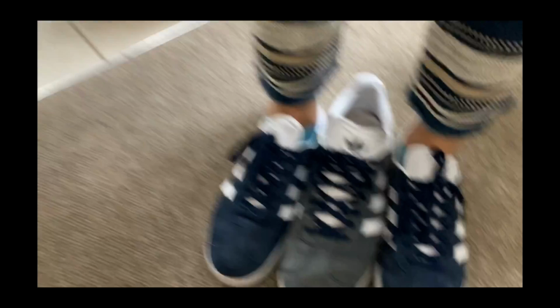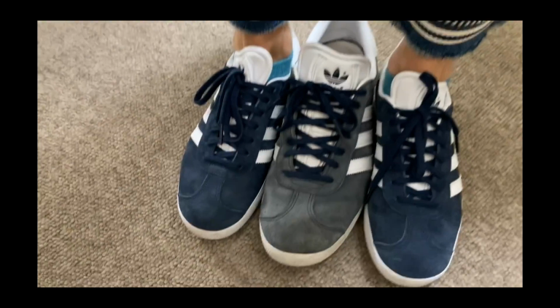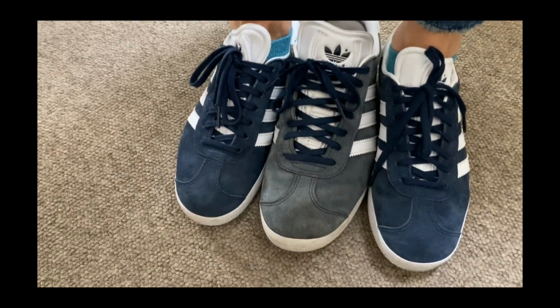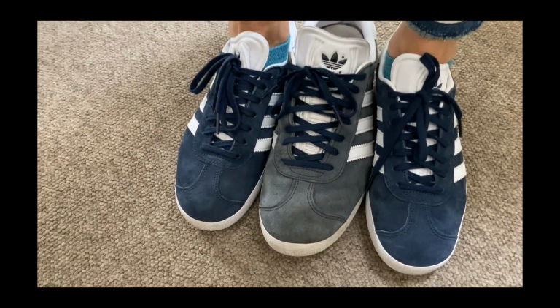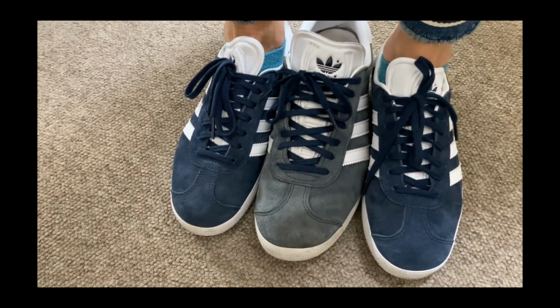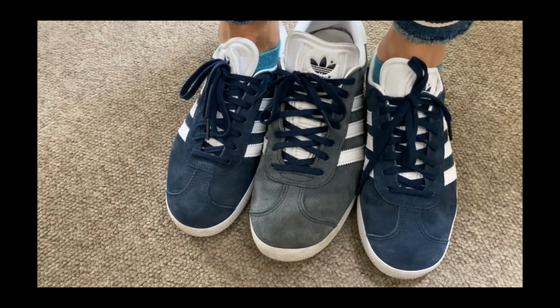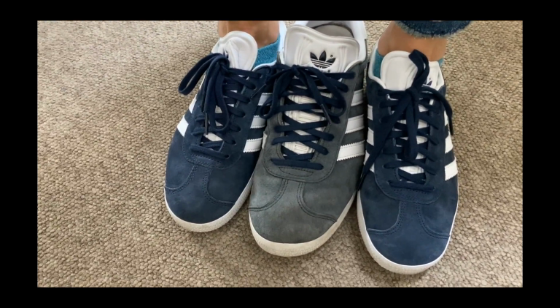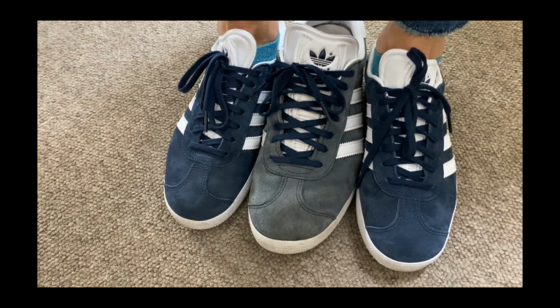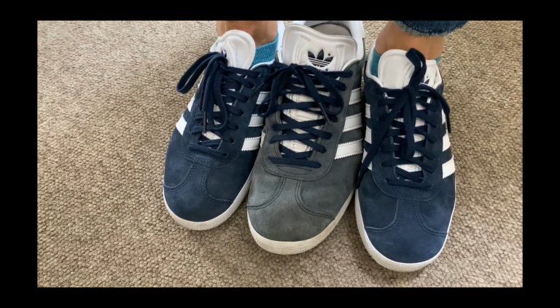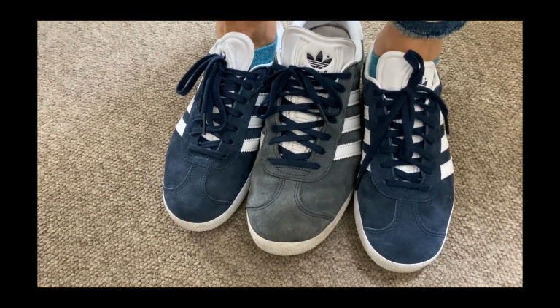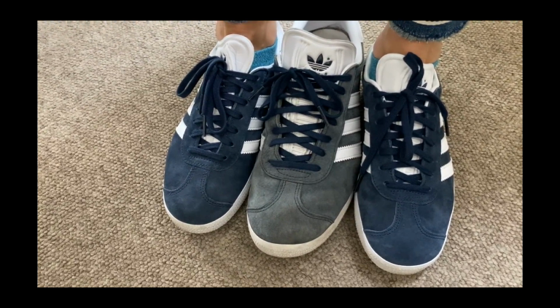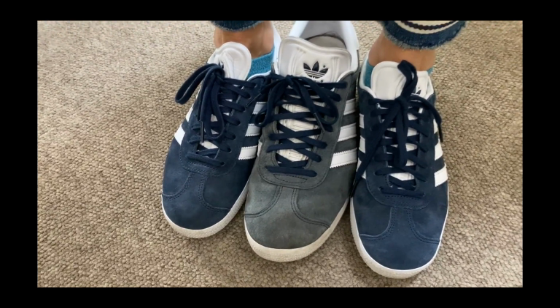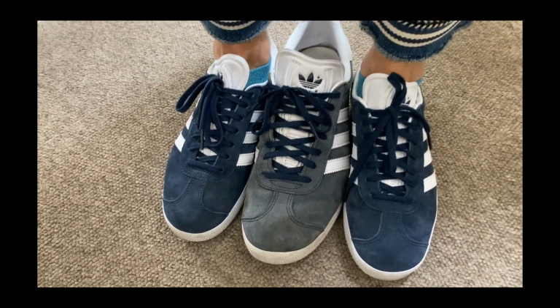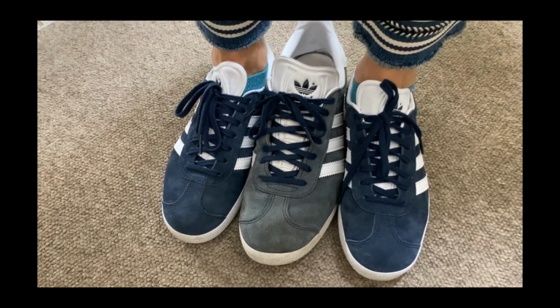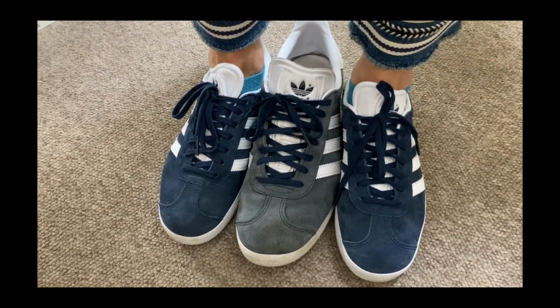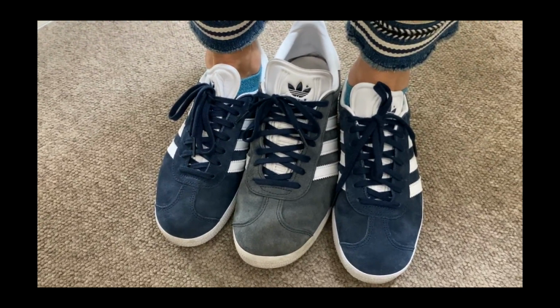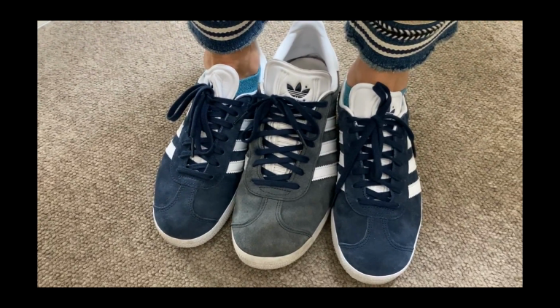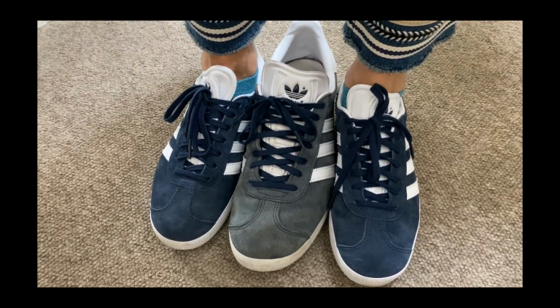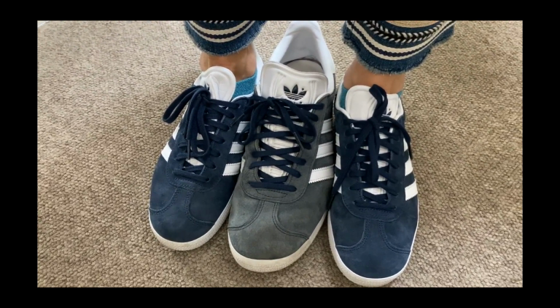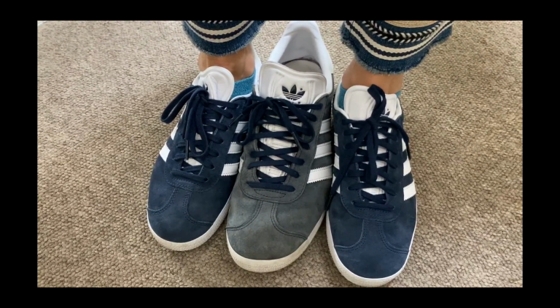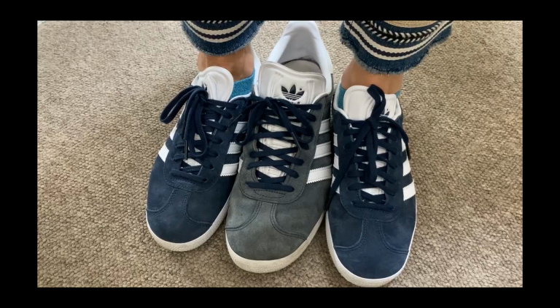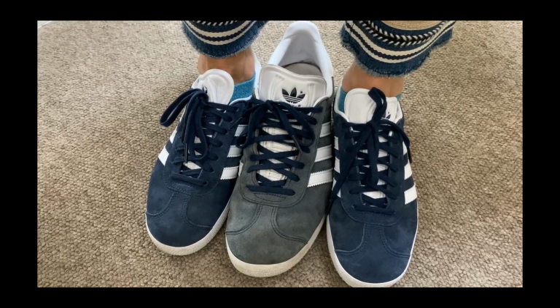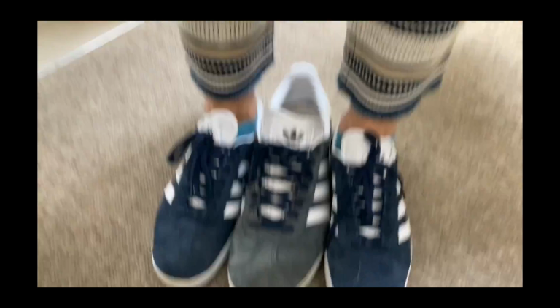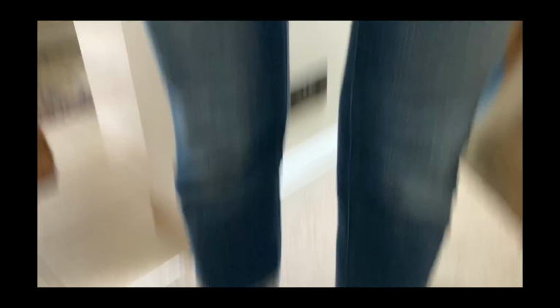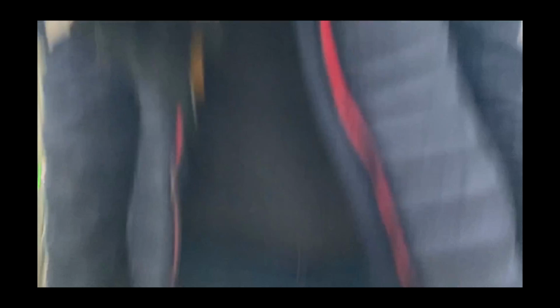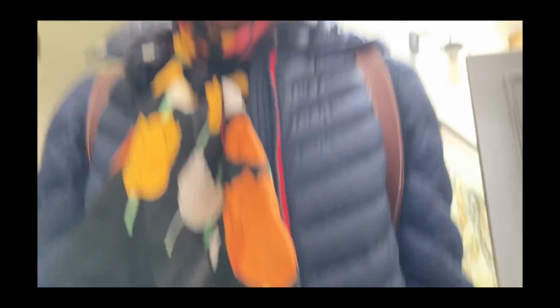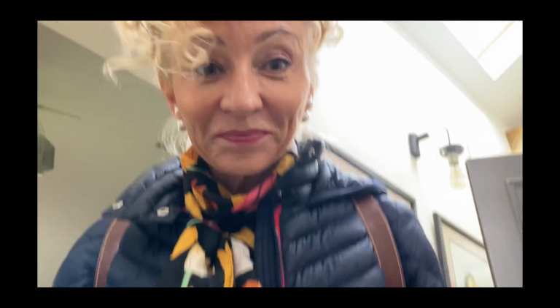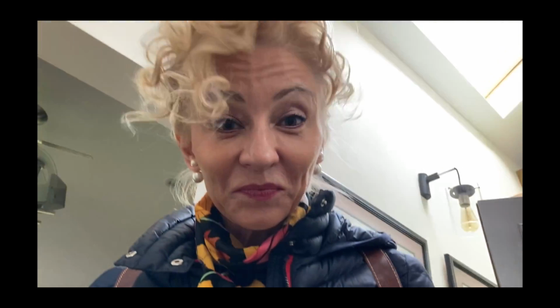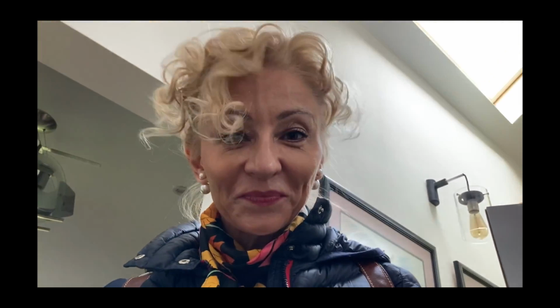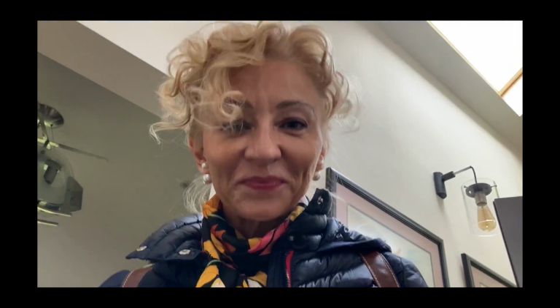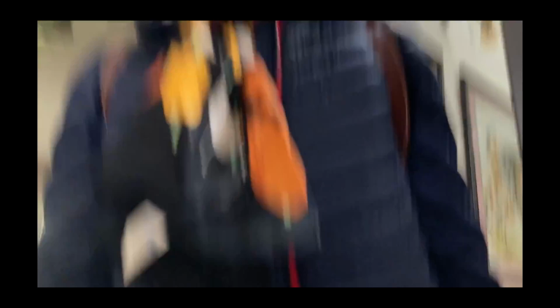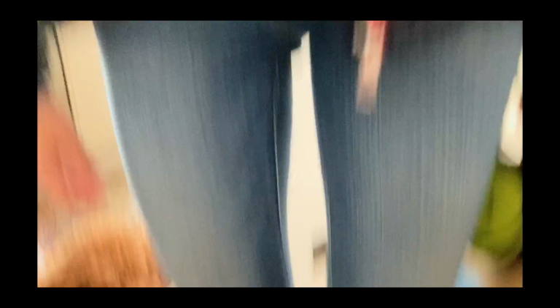So how long have you been wearing yours? Two or three outings? Three outings or so.